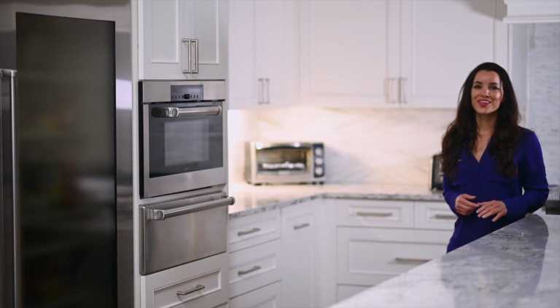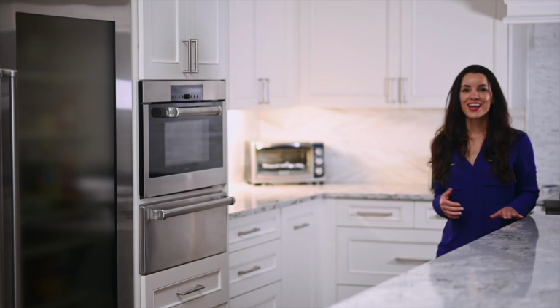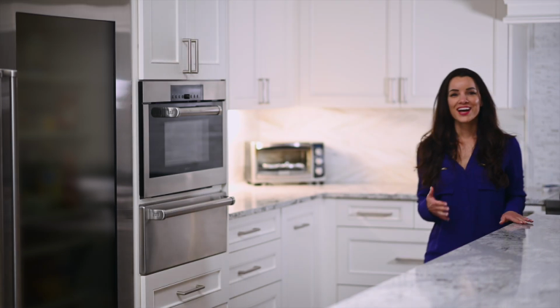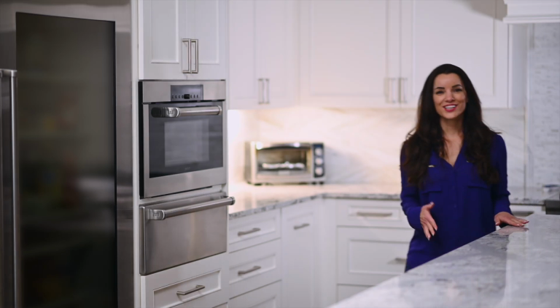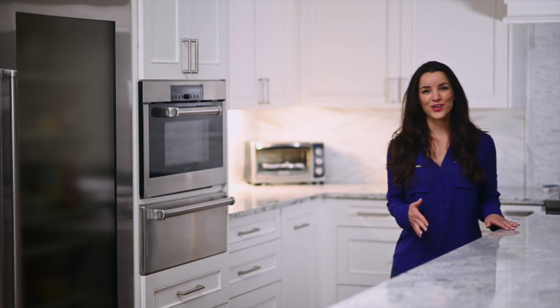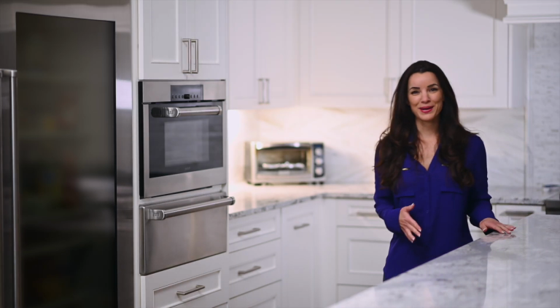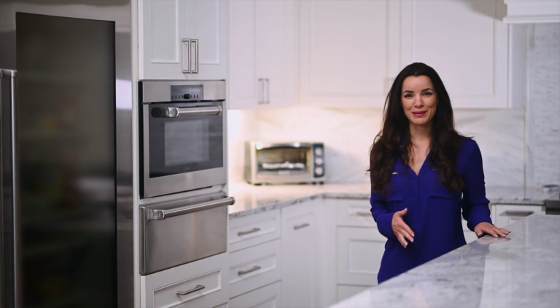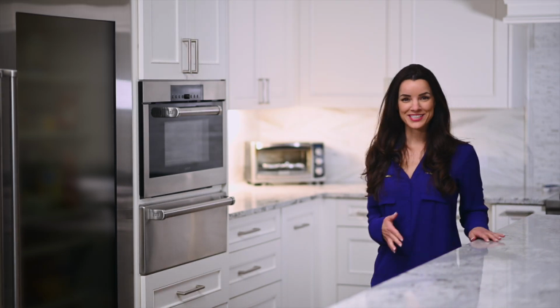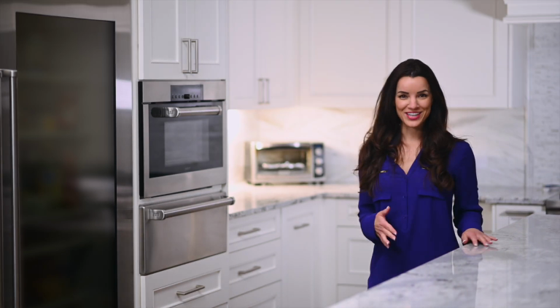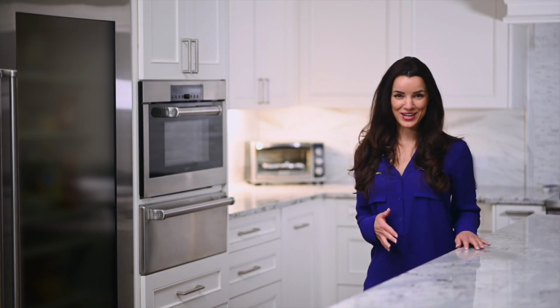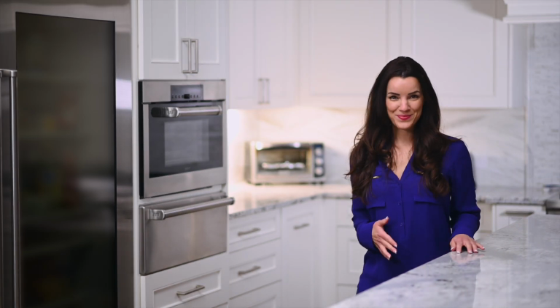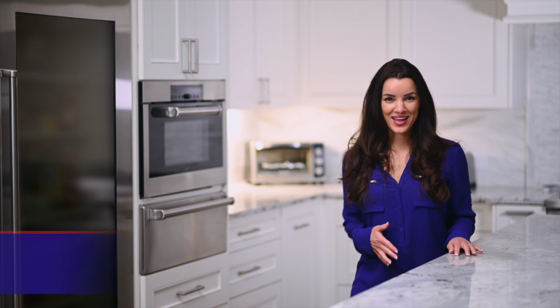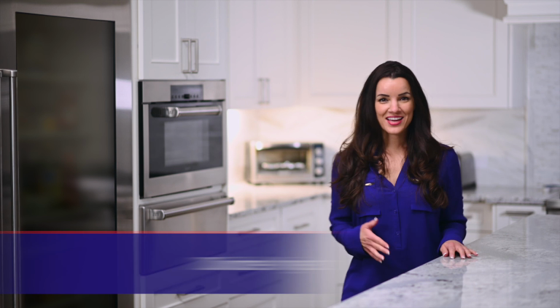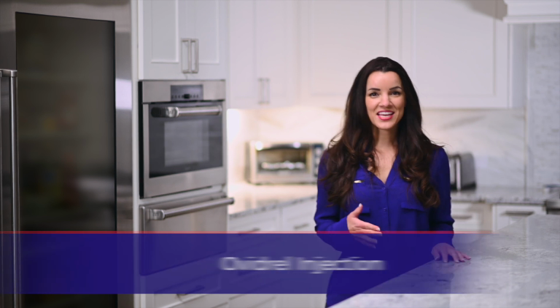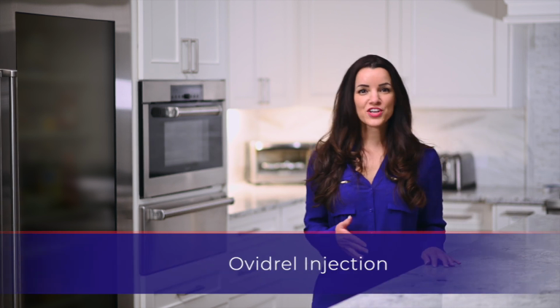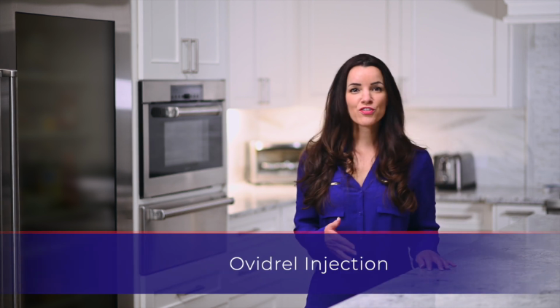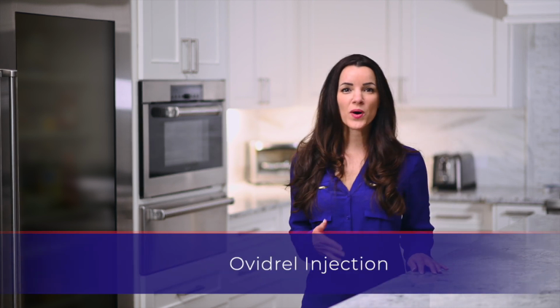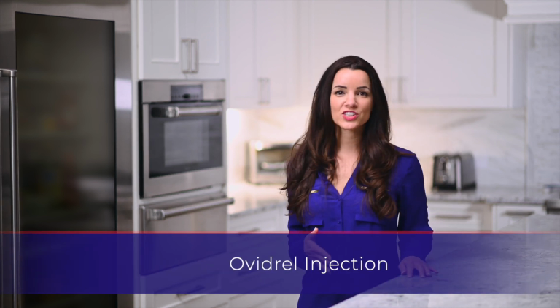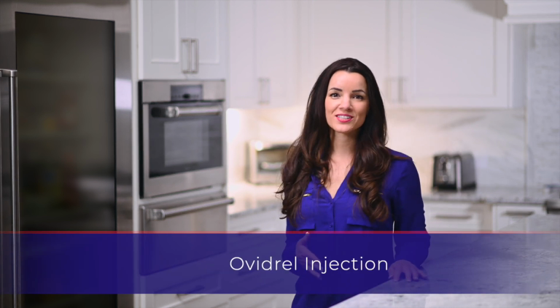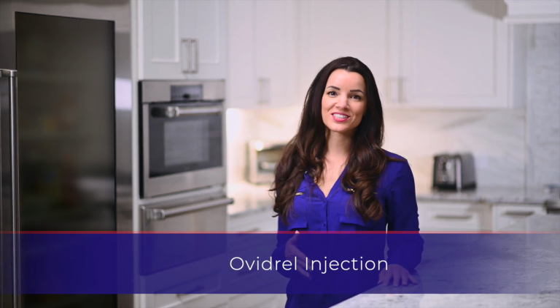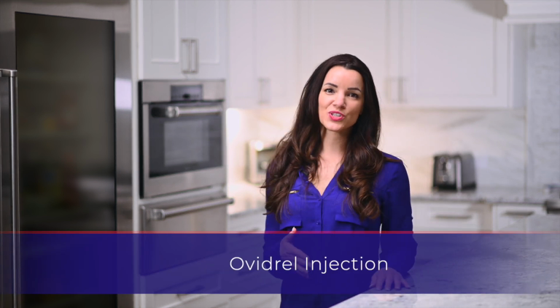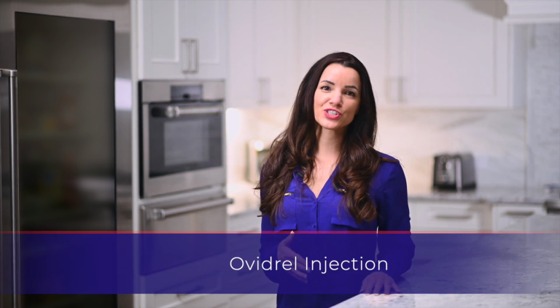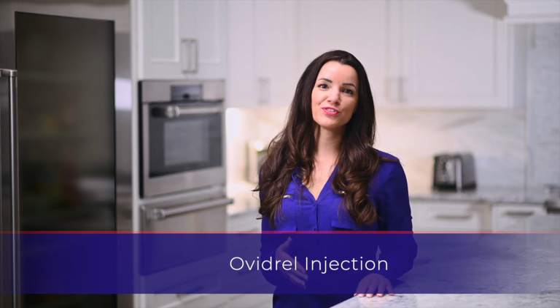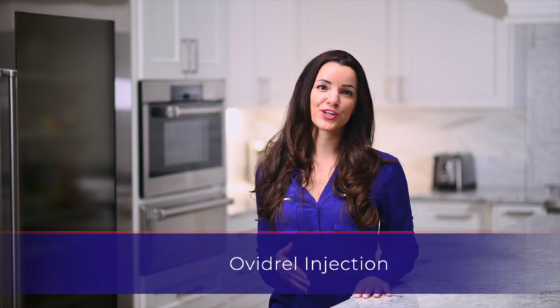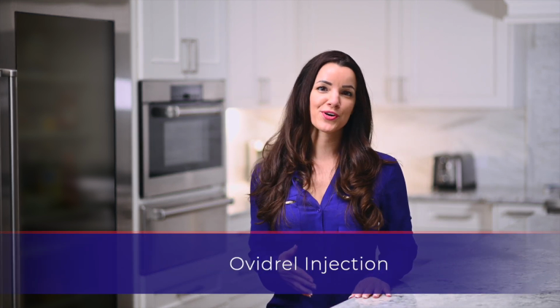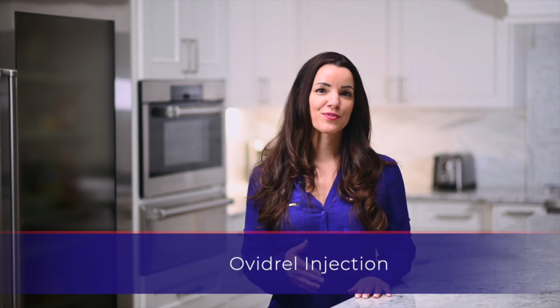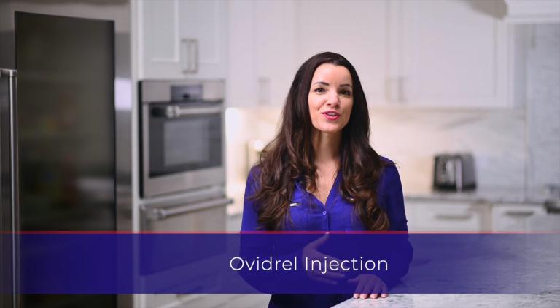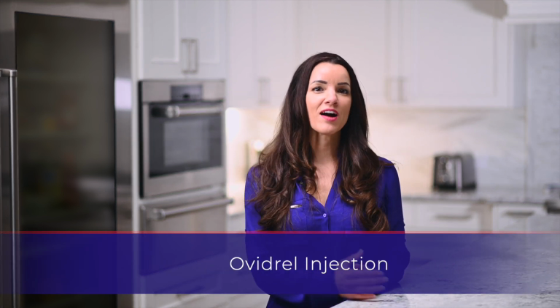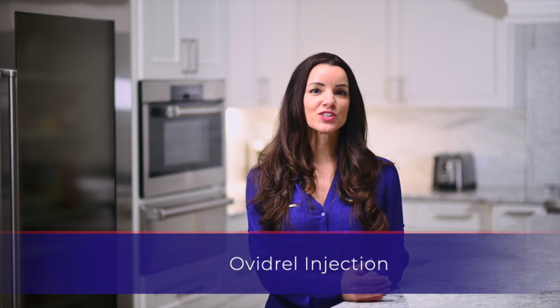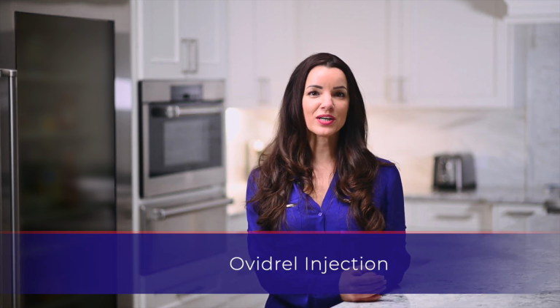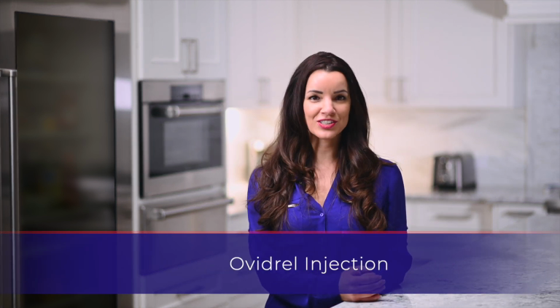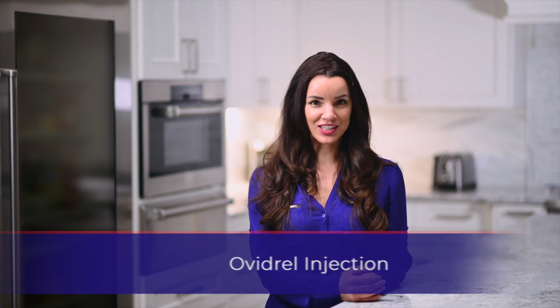Hello, my name is Sarah. Thank you for watching this instructional video for the Avadryl injection.